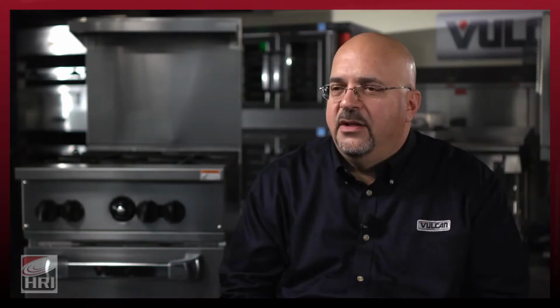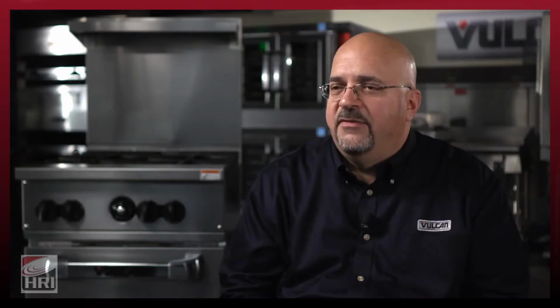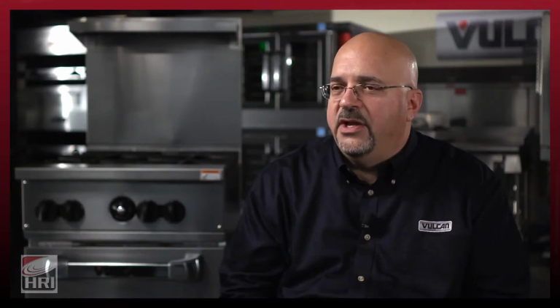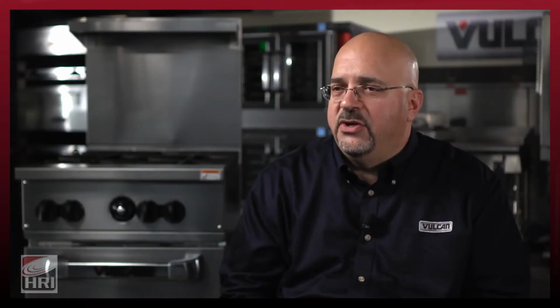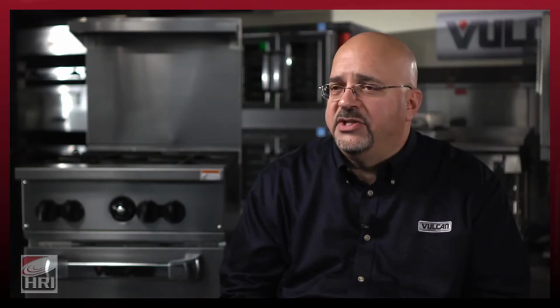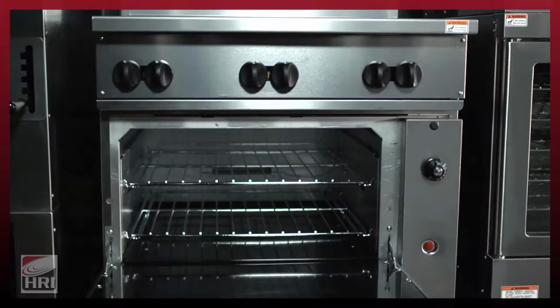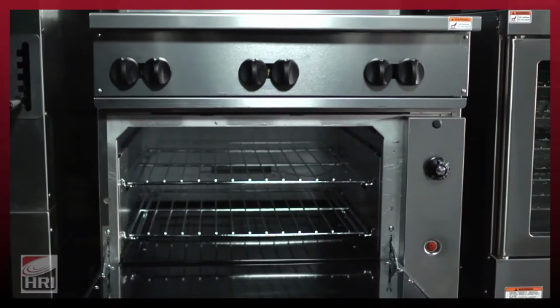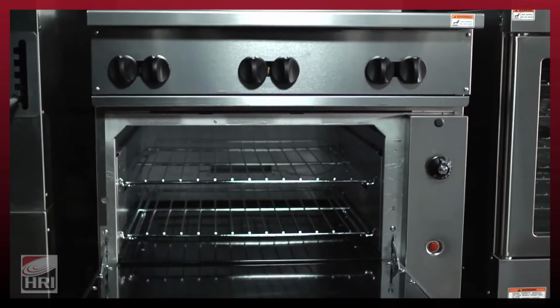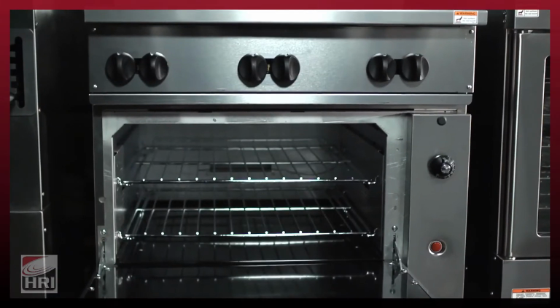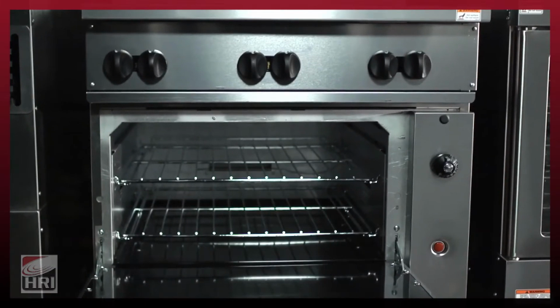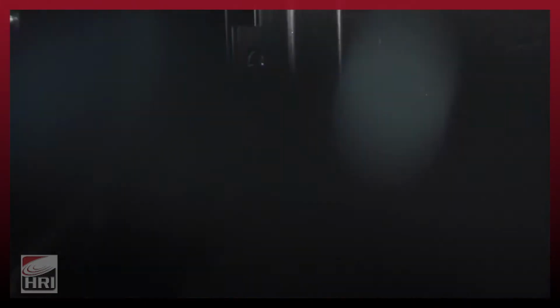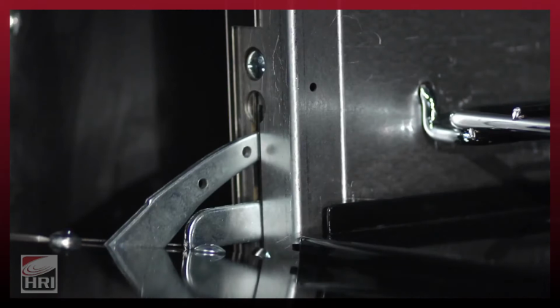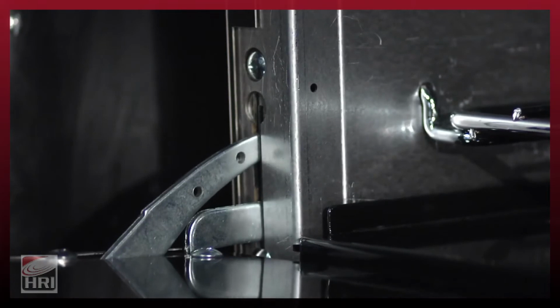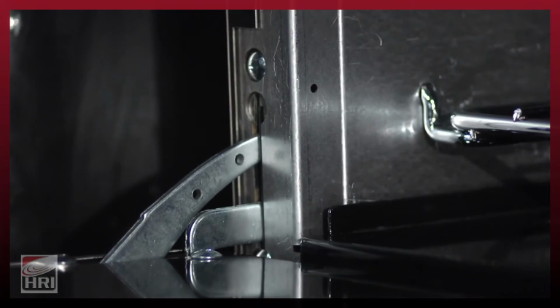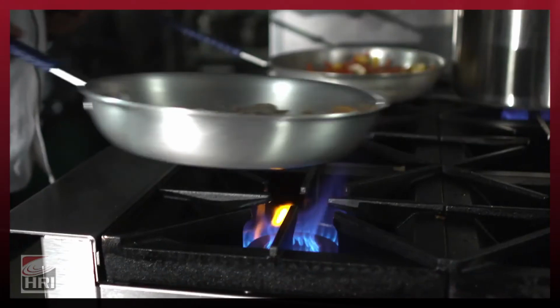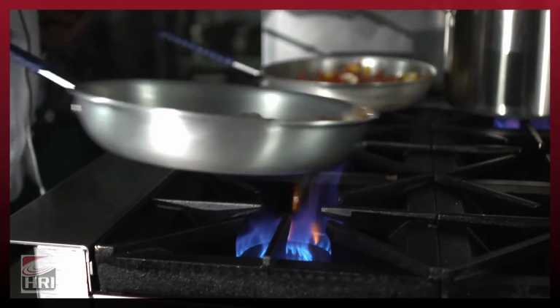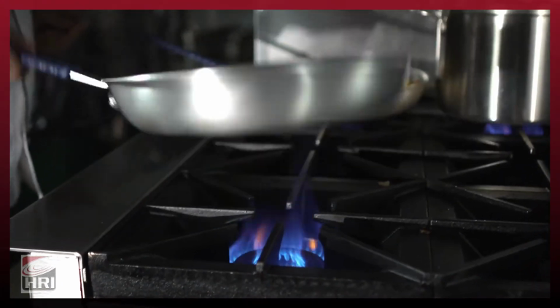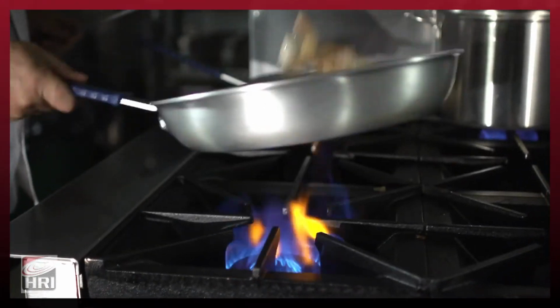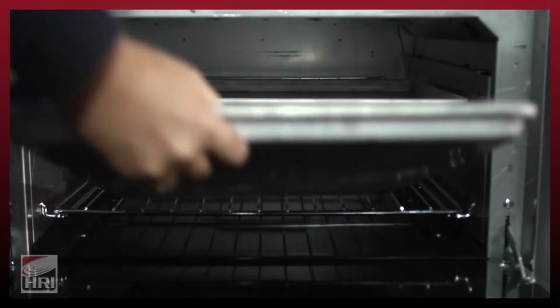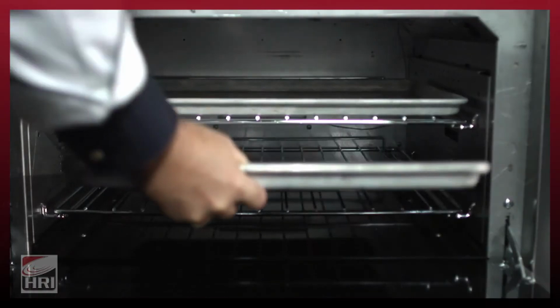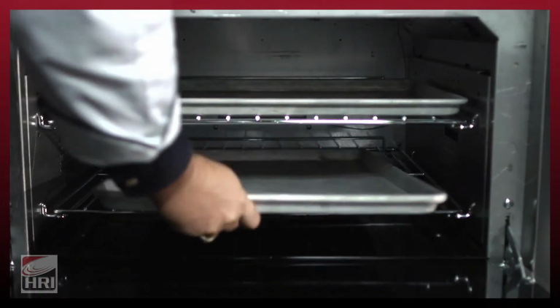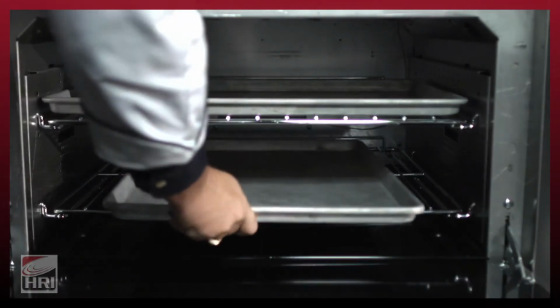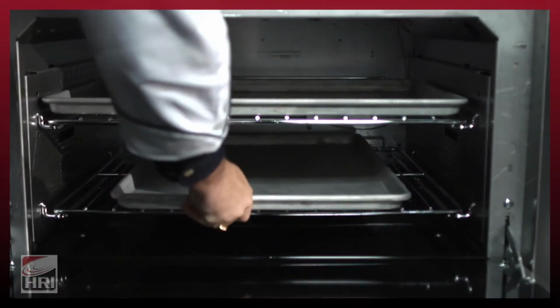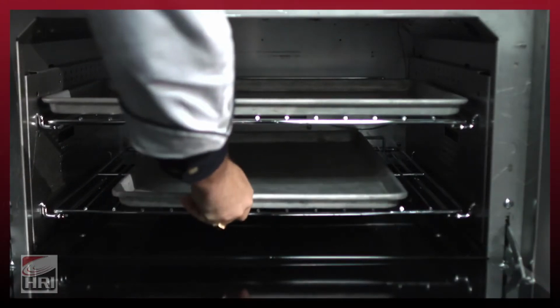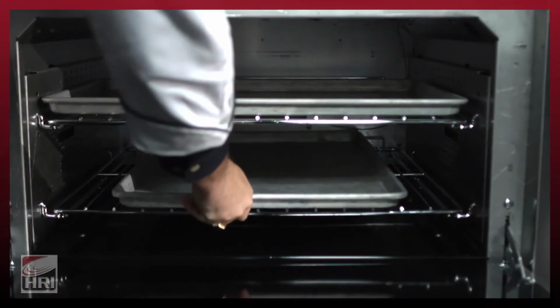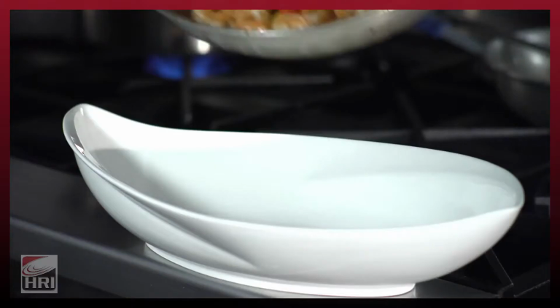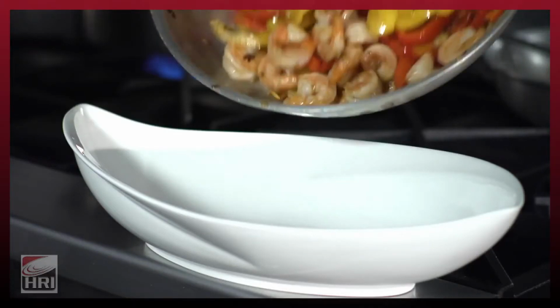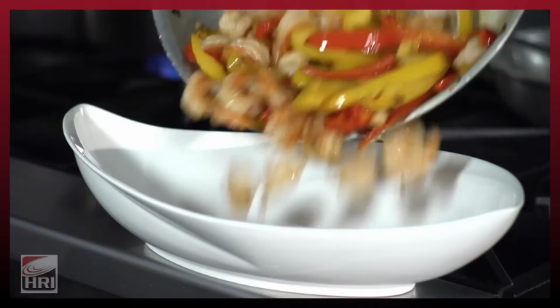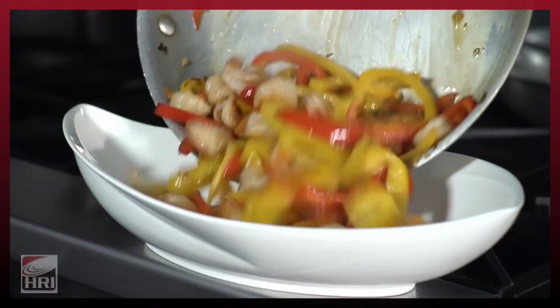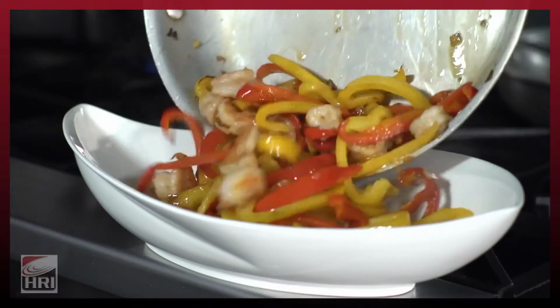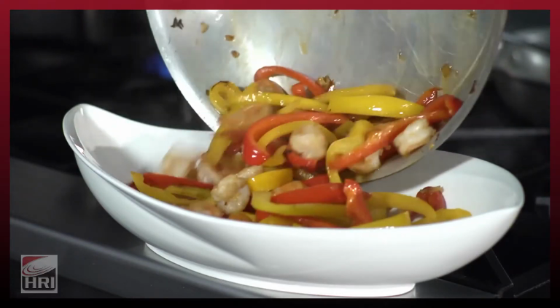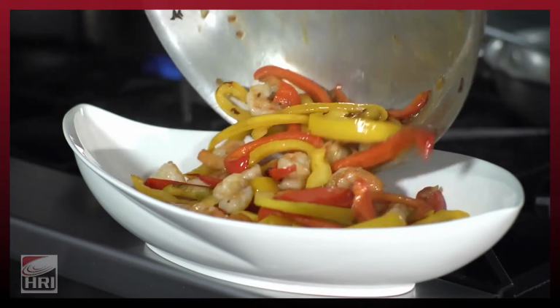The Vulcan Endurance continues to deliver the durability, performance, and flexibility that our customers are looking for in the industry today.